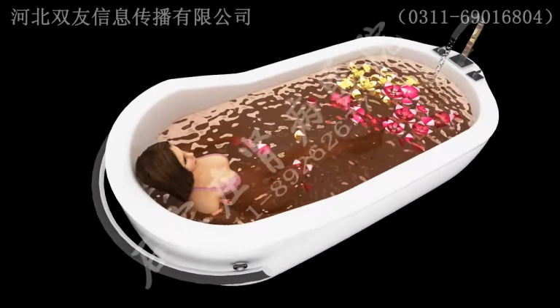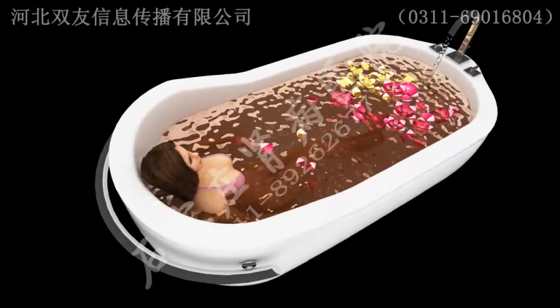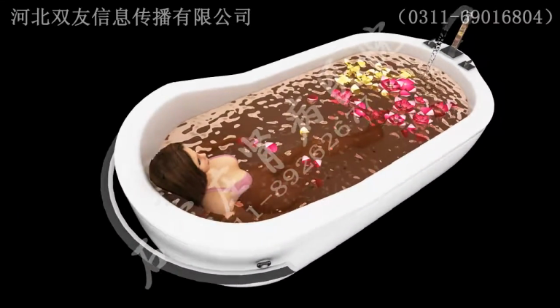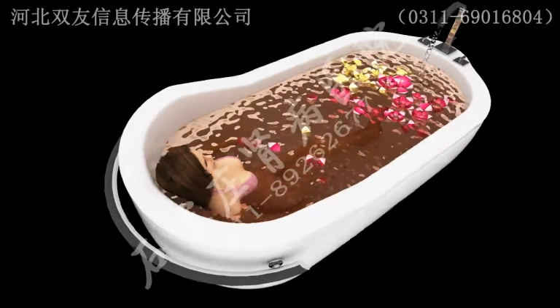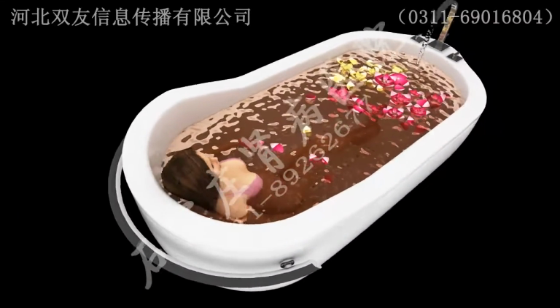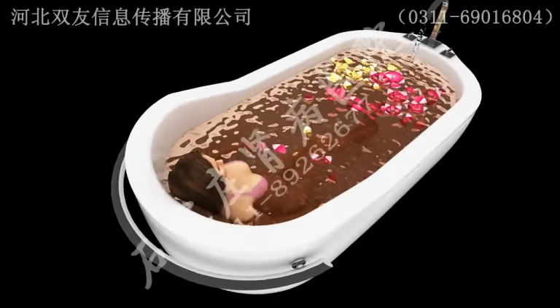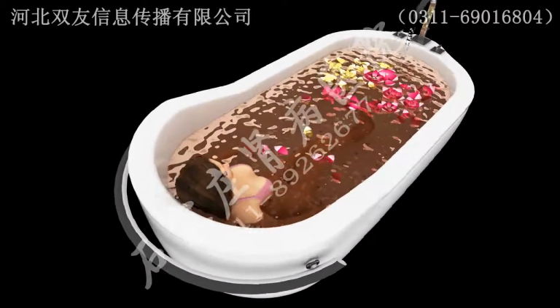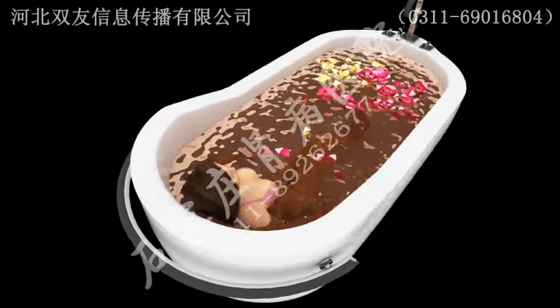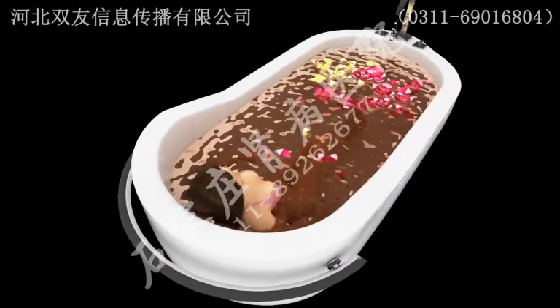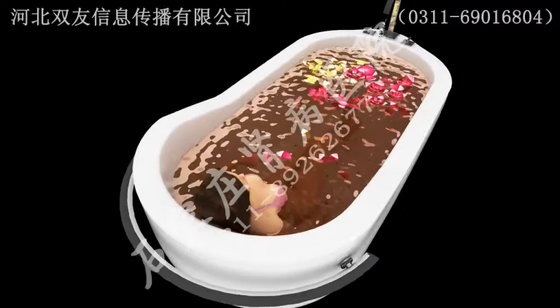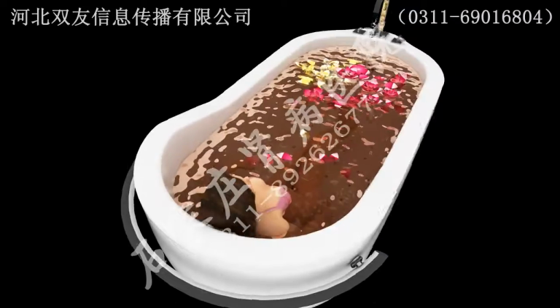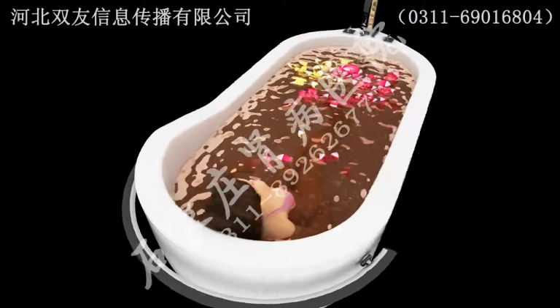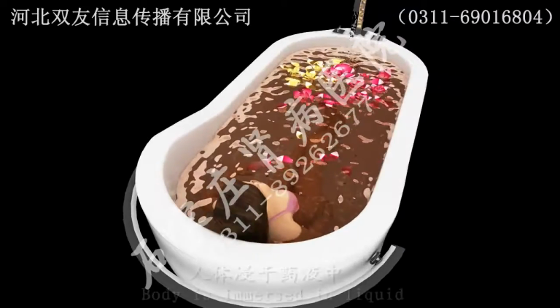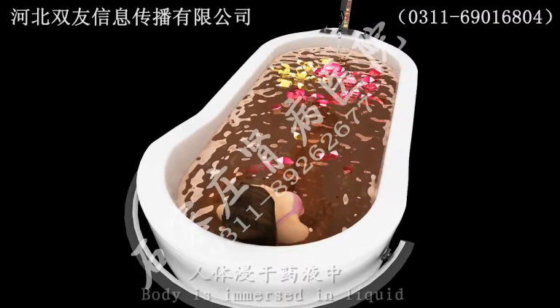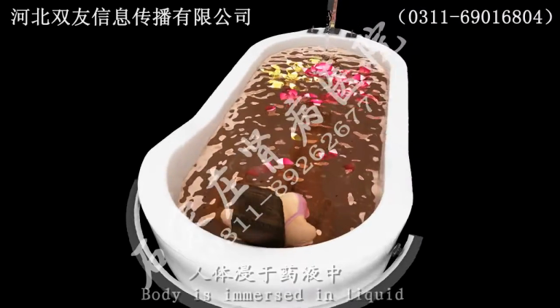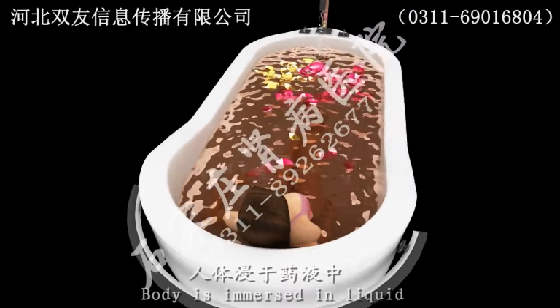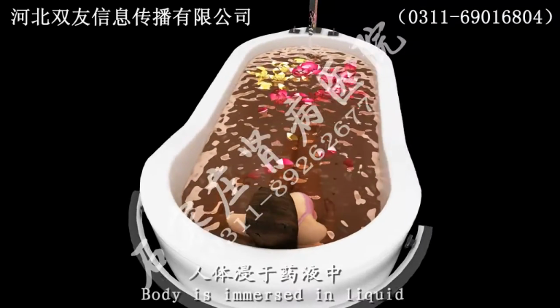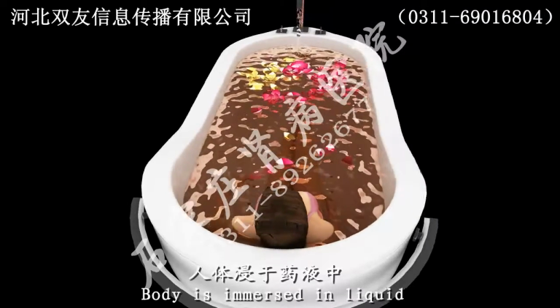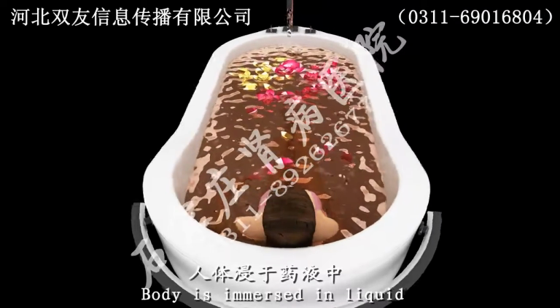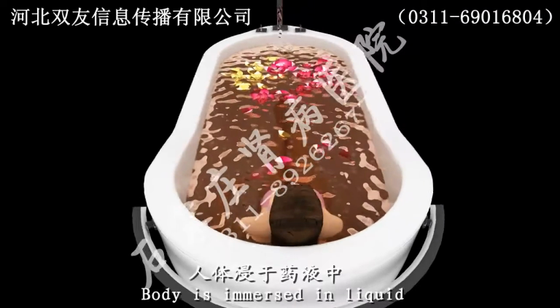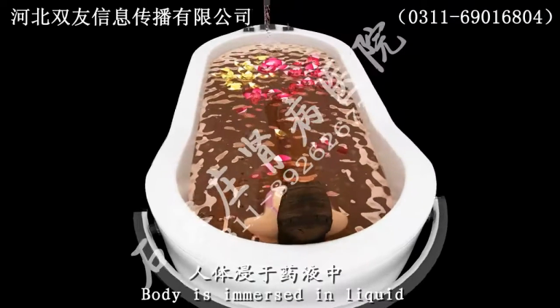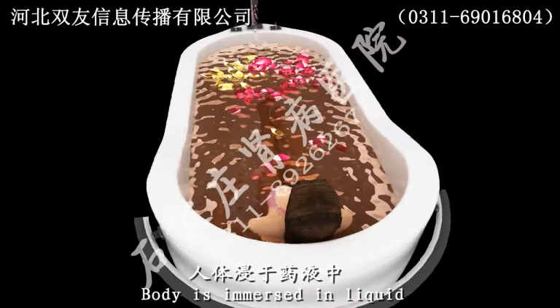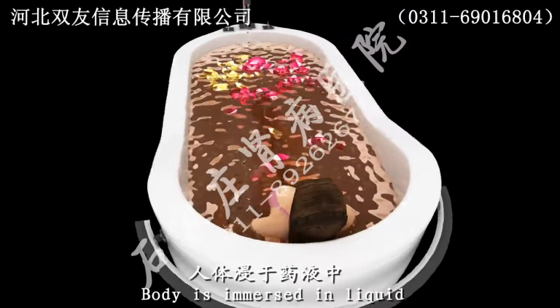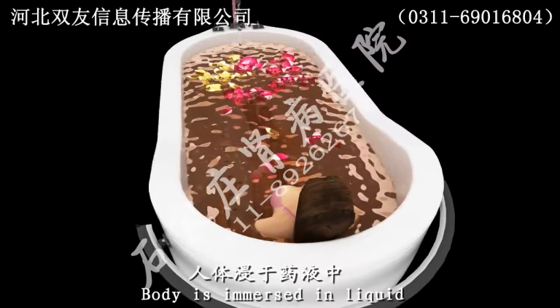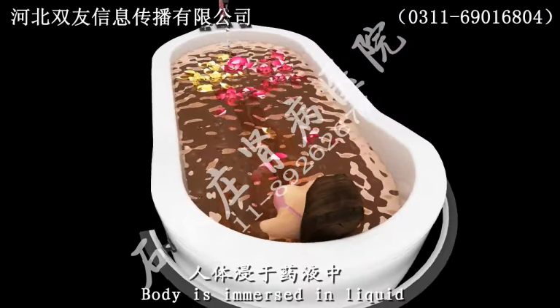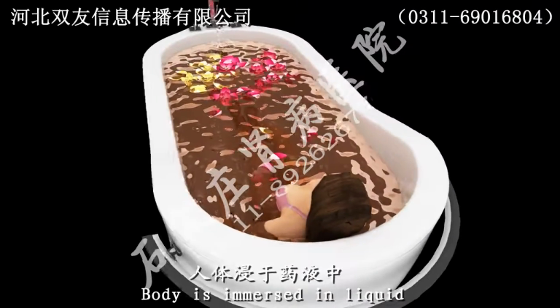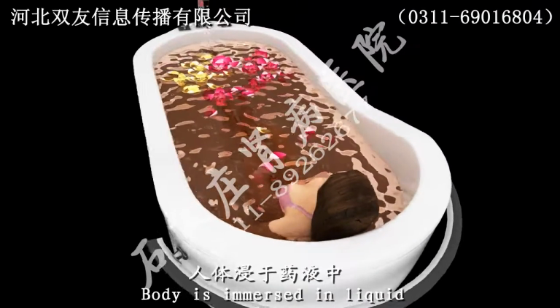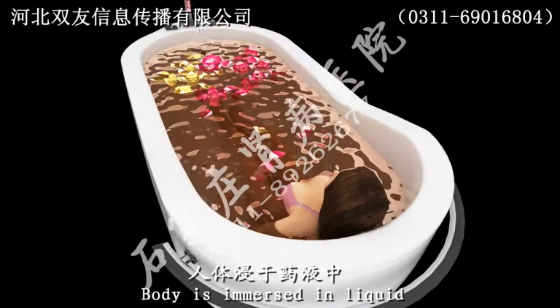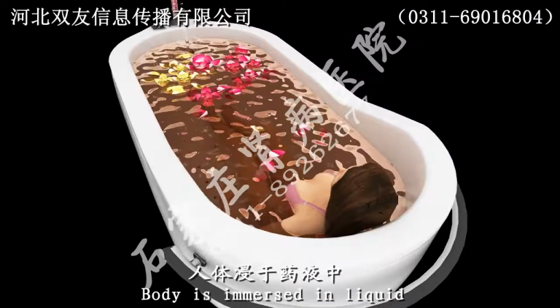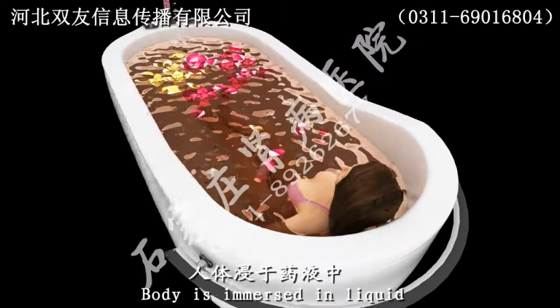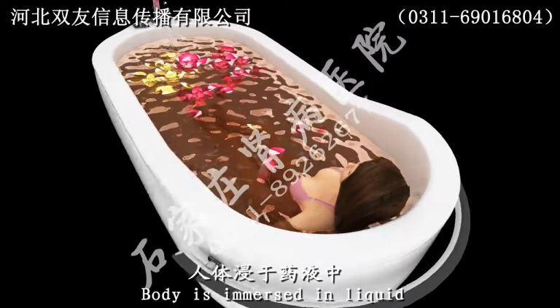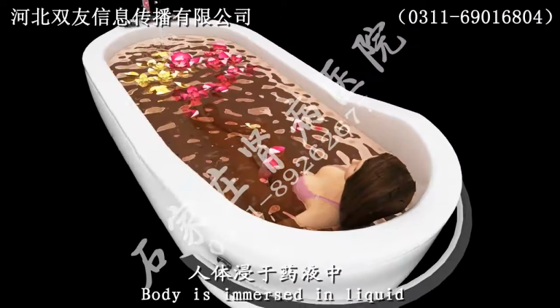Step 1: The body is immersed in the herbal liquid.